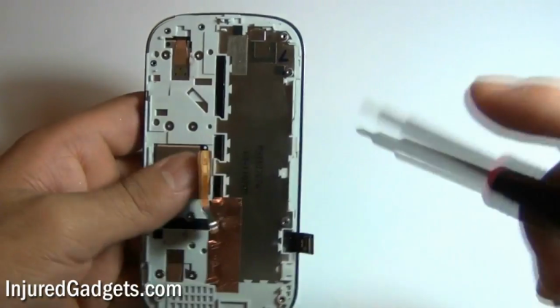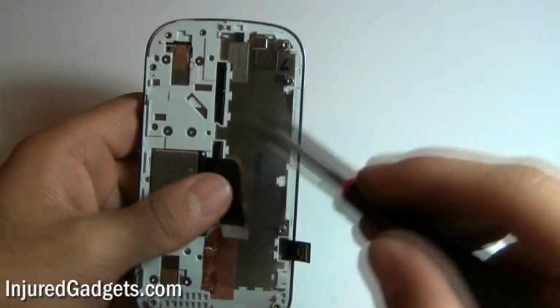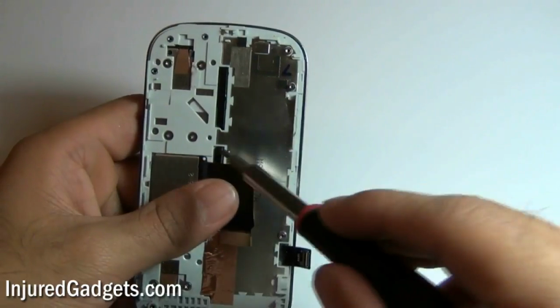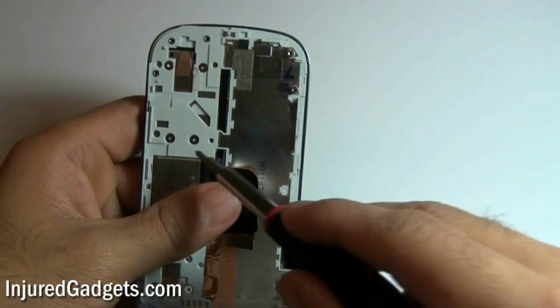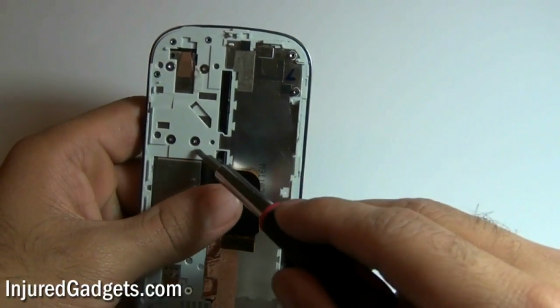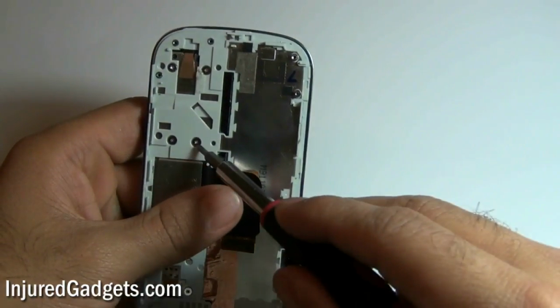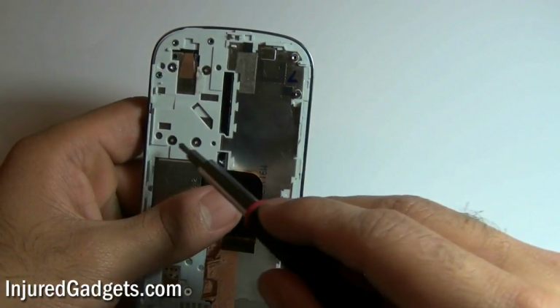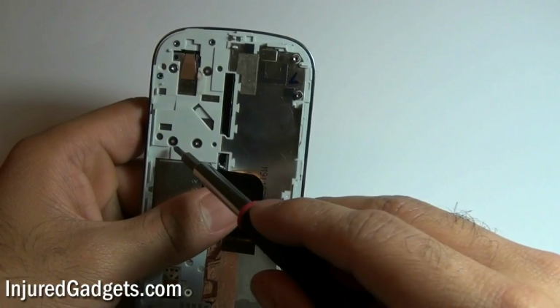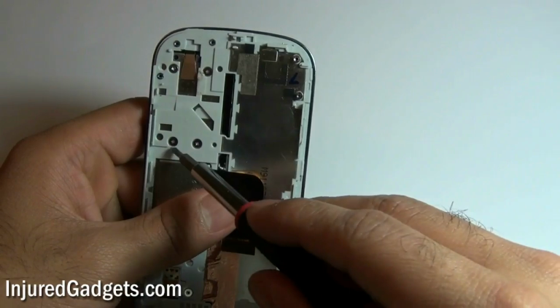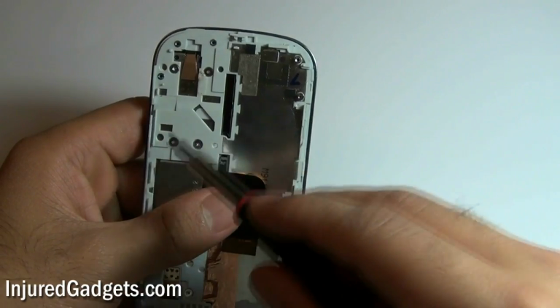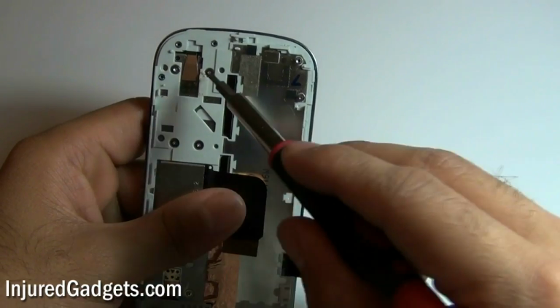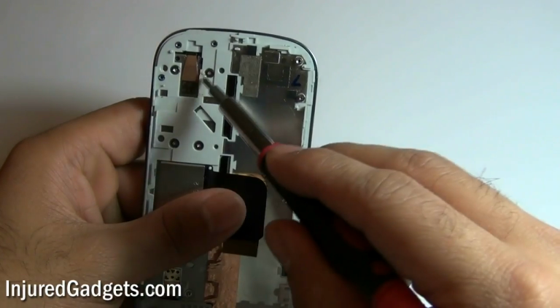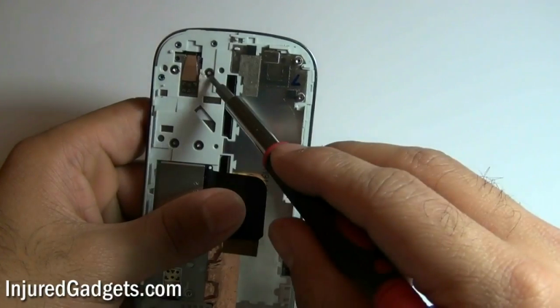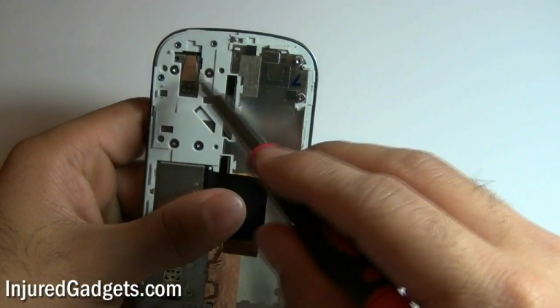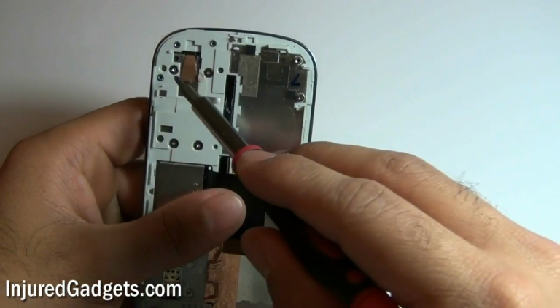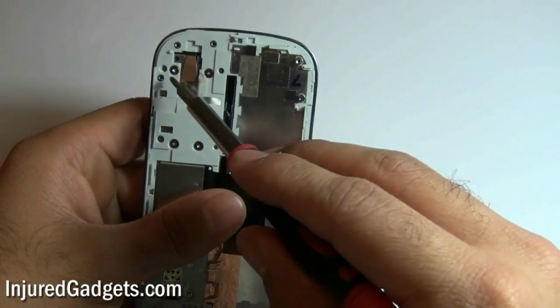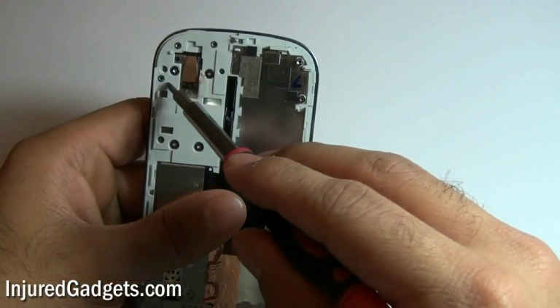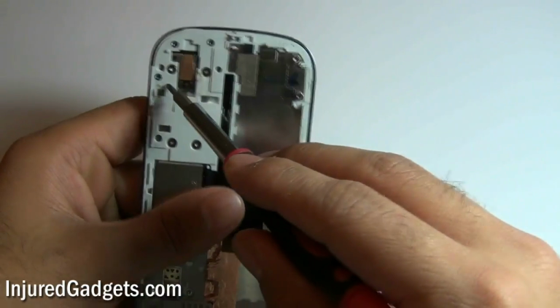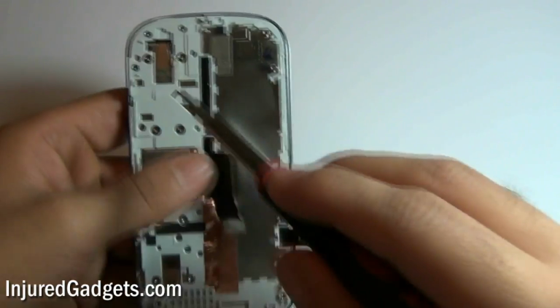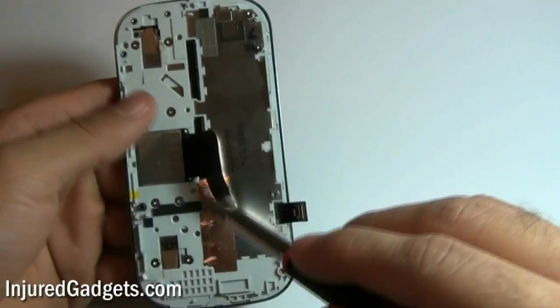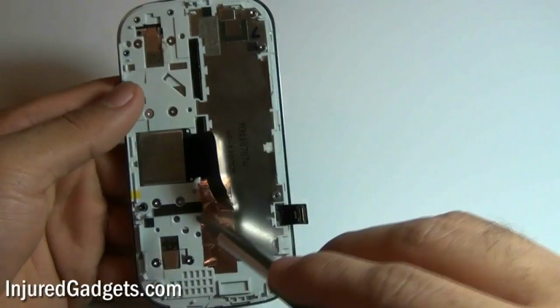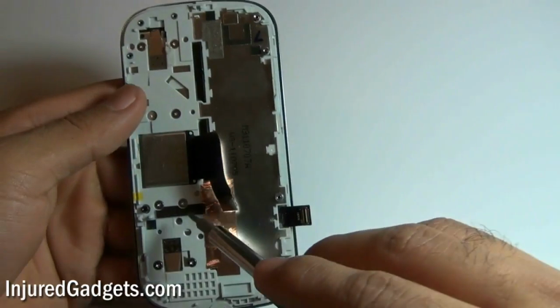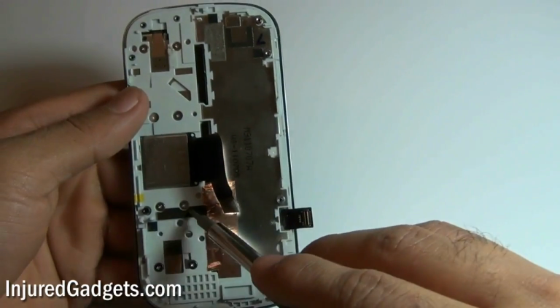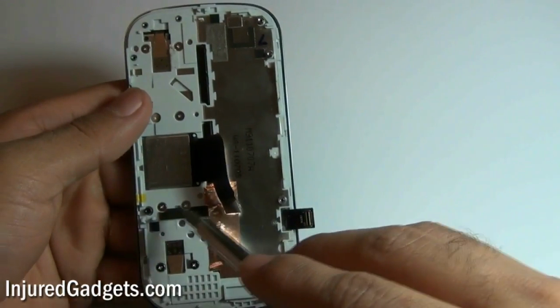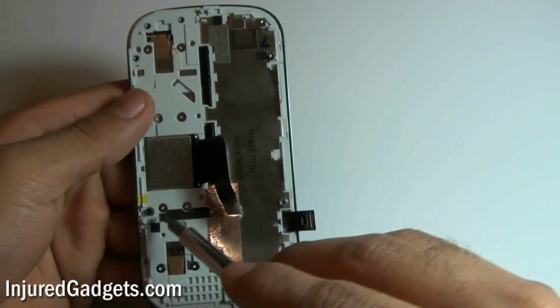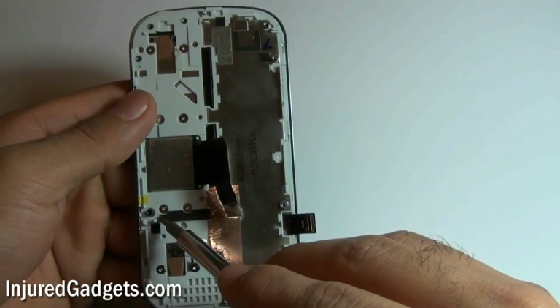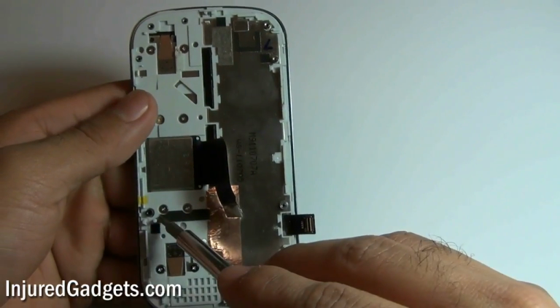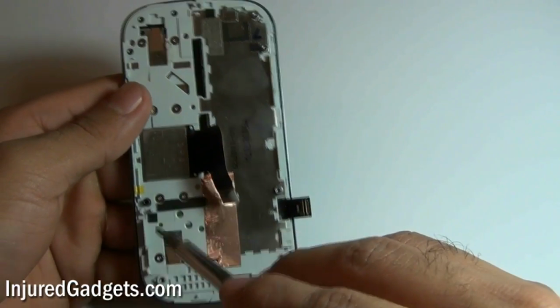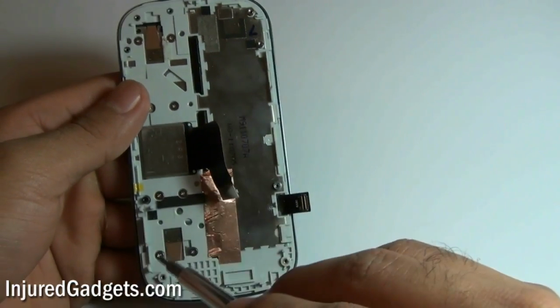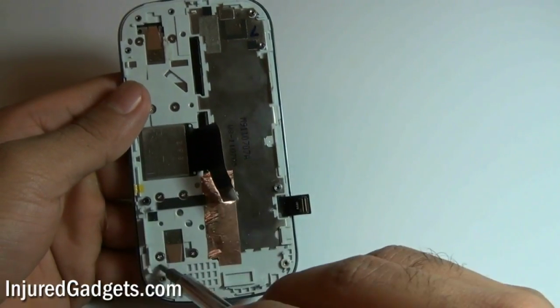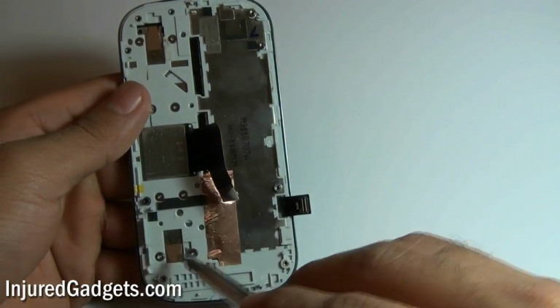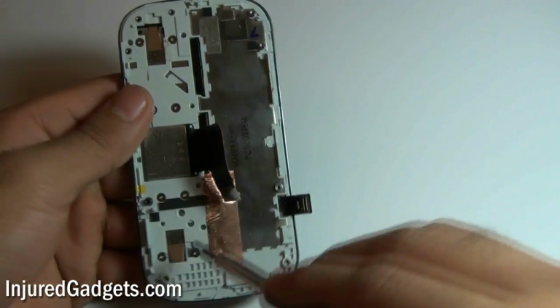Next, you will need to release the following eight Phillips head screws on the back of the keyboard housing.